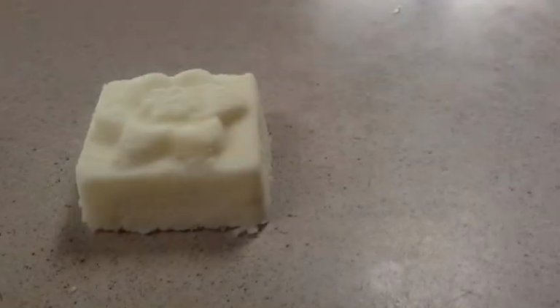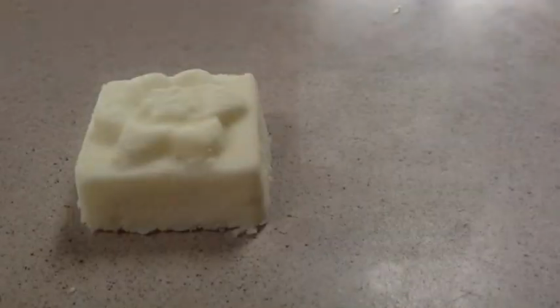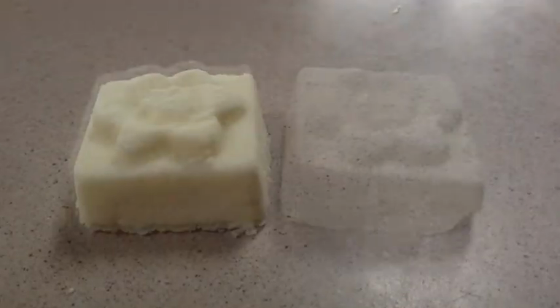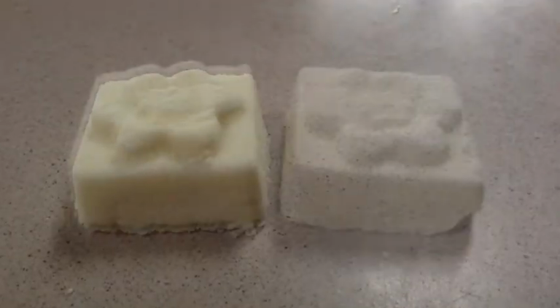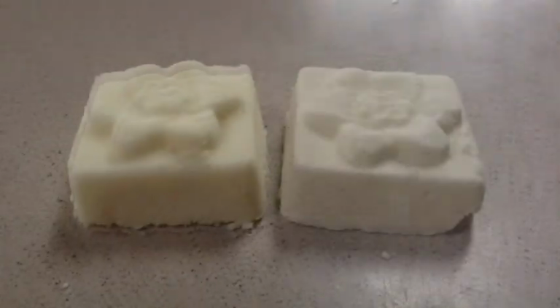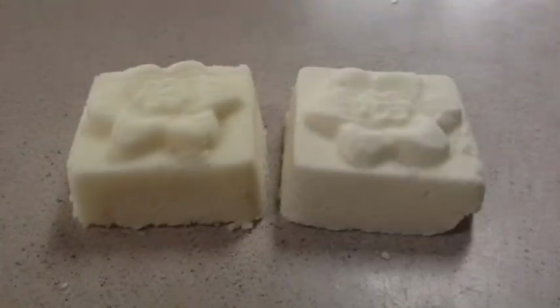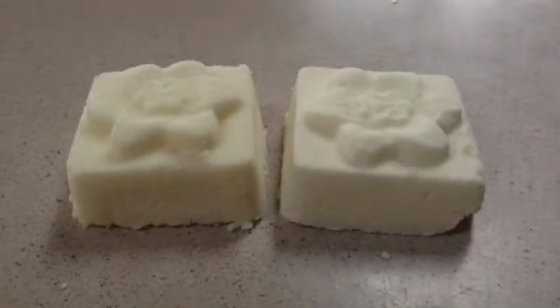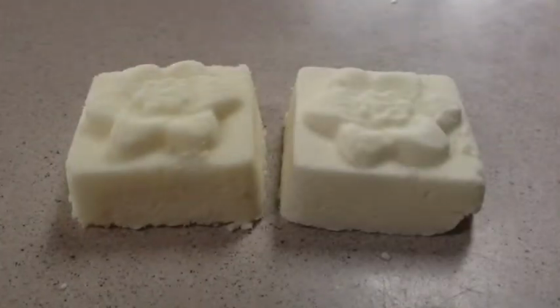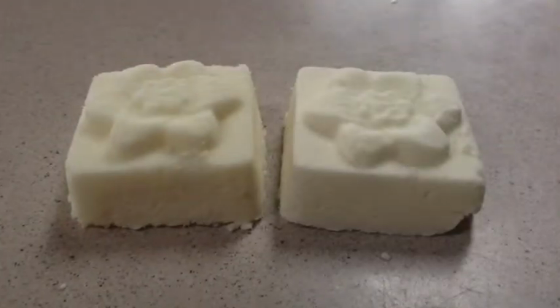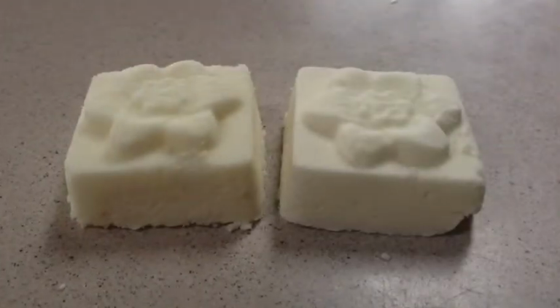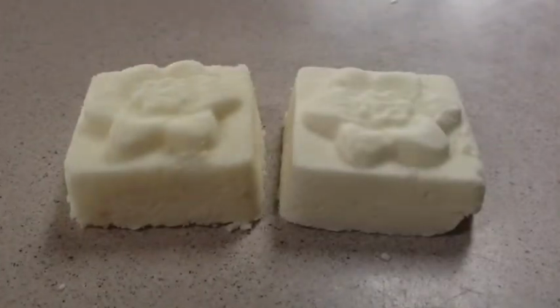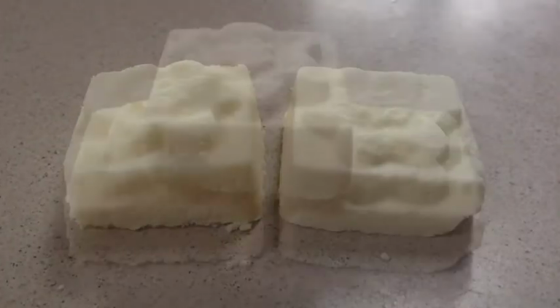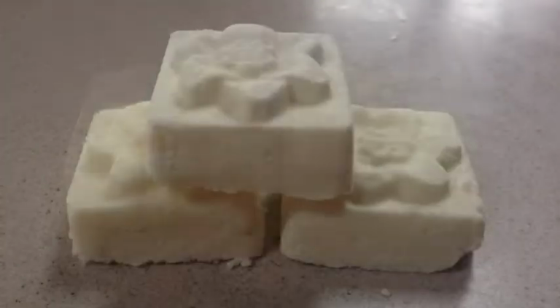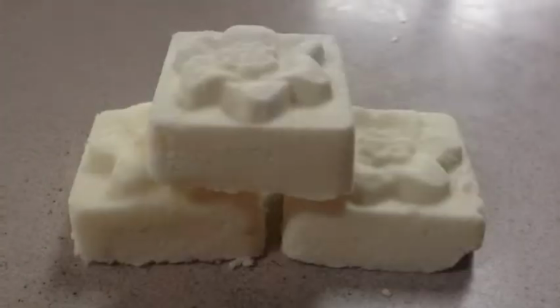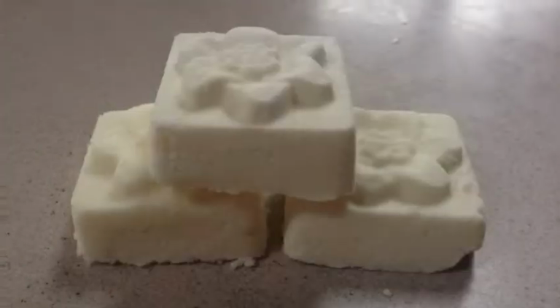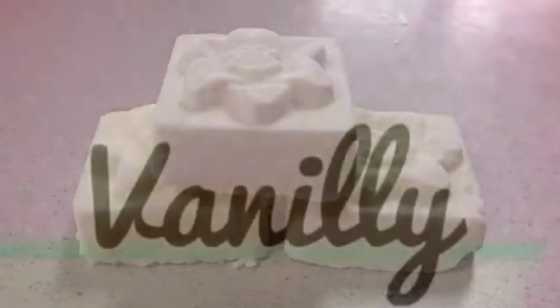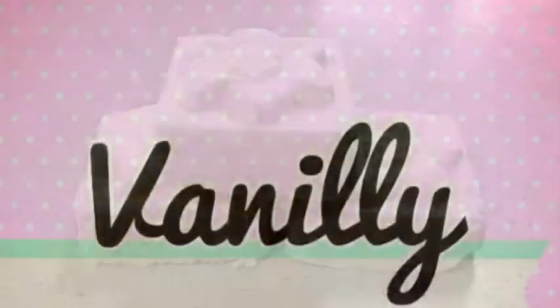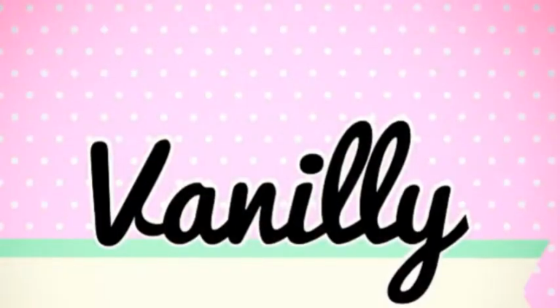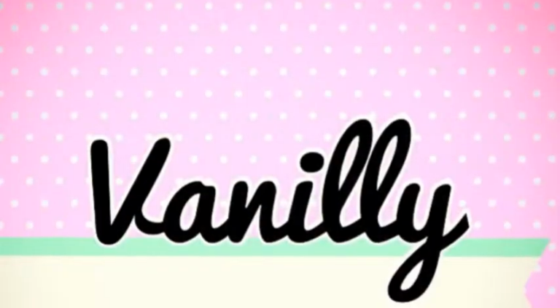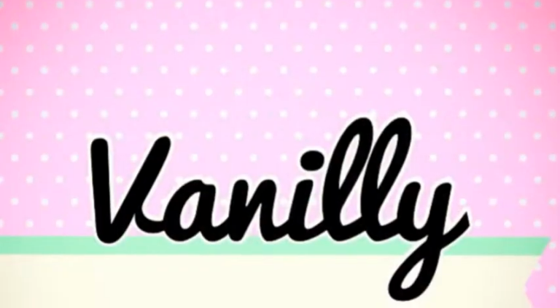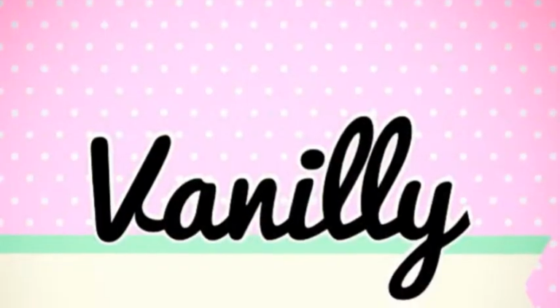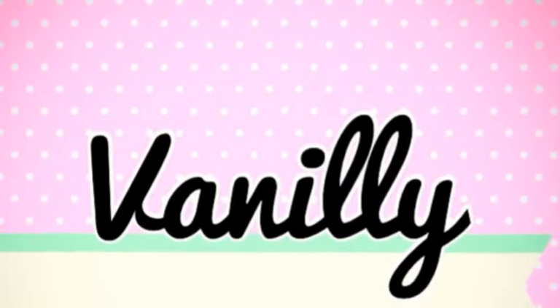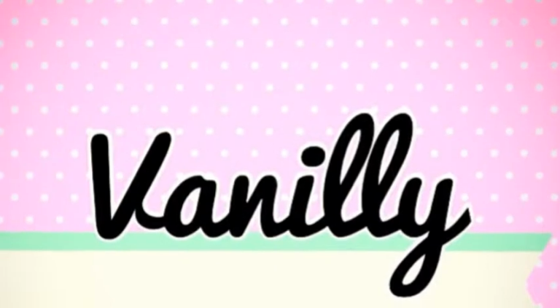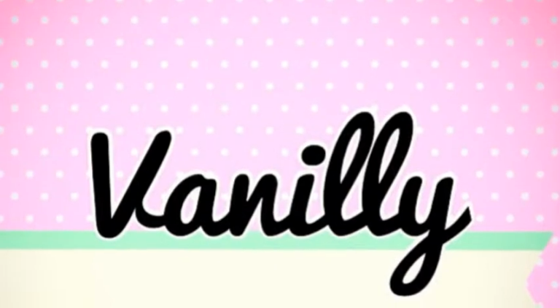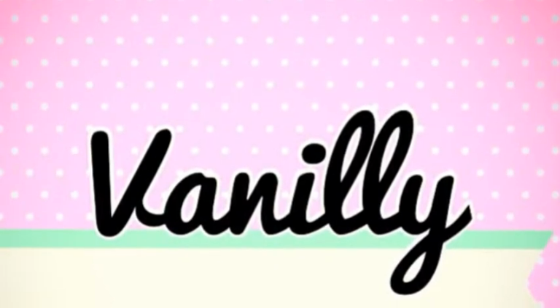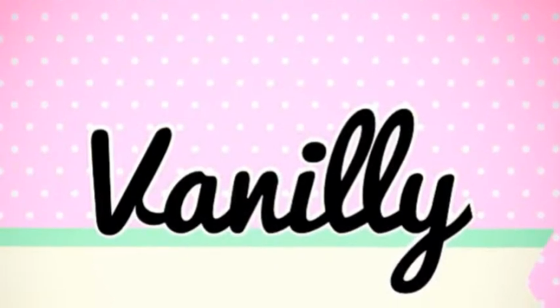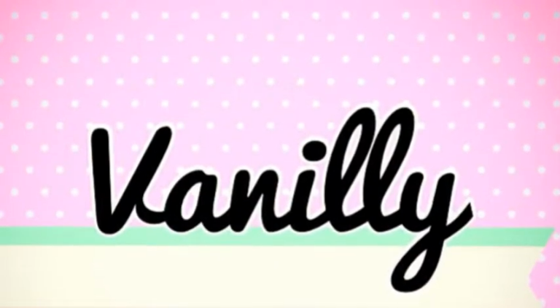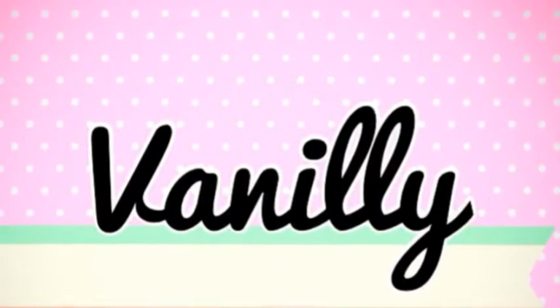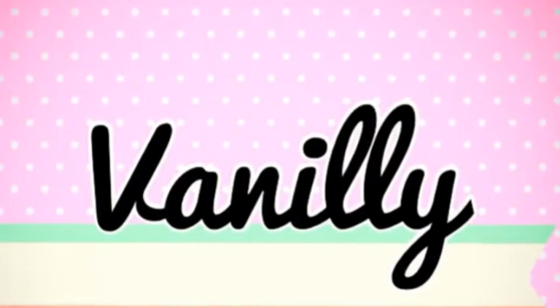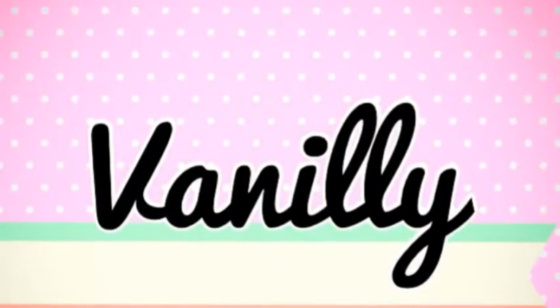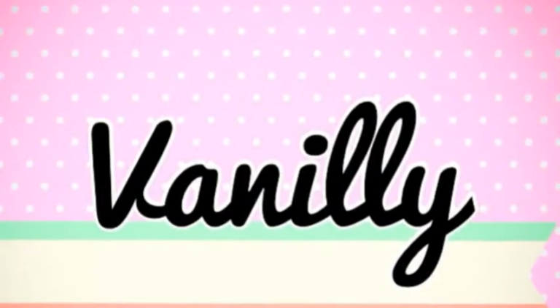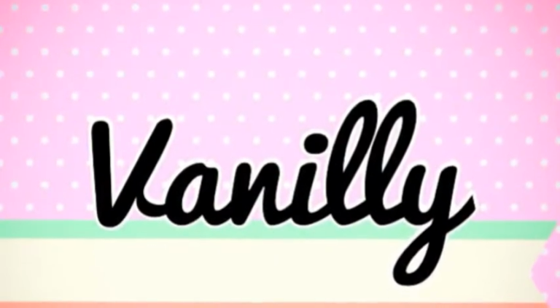Yep, it's that easy. It's basically like a bath bomb, only it doesn't fizz. Thanks so much for watching!